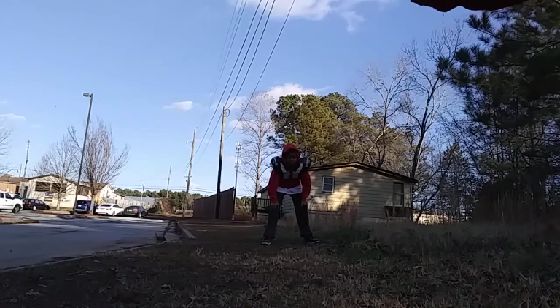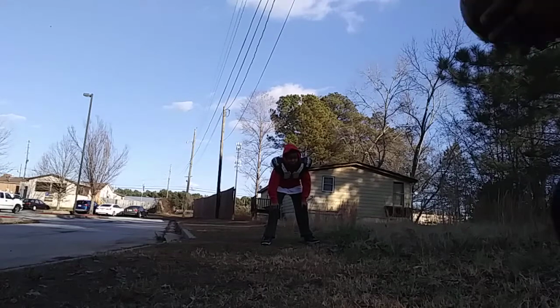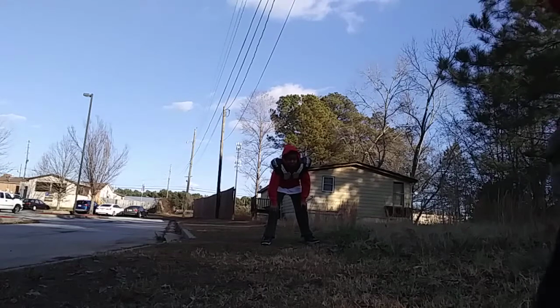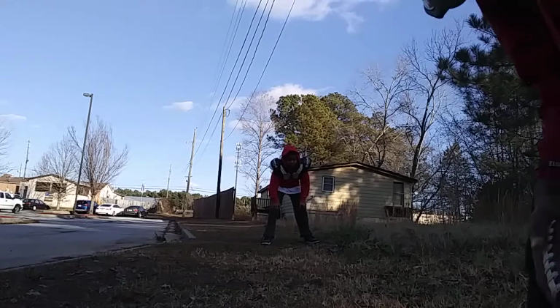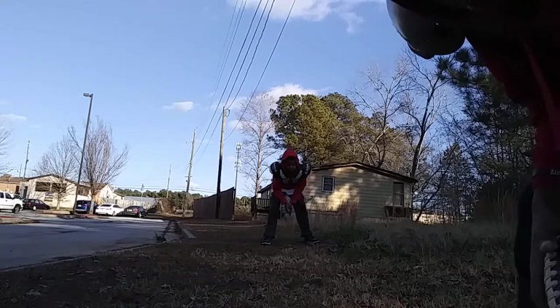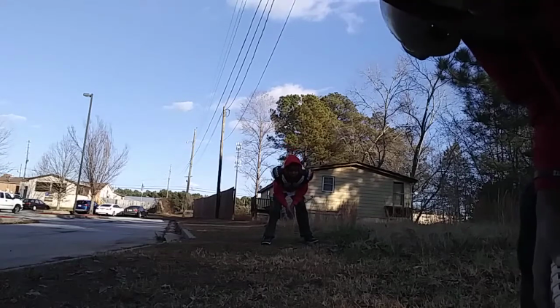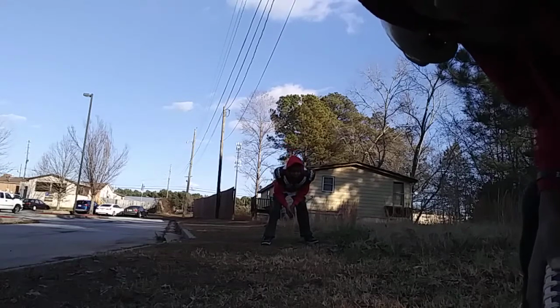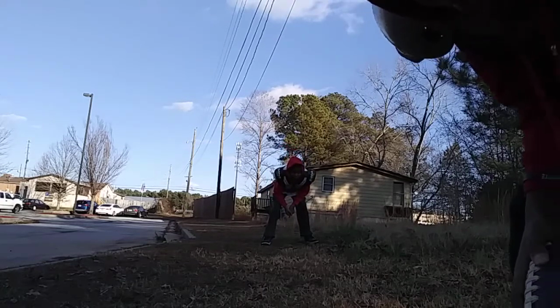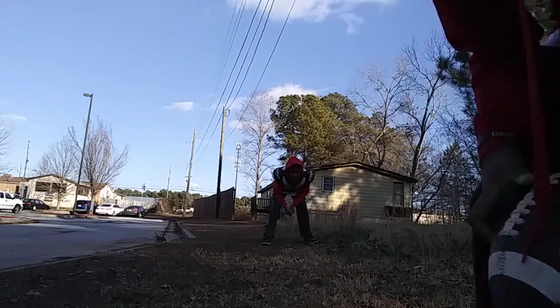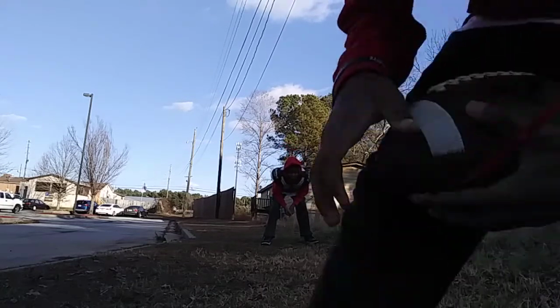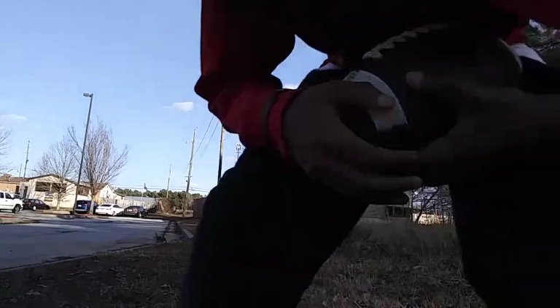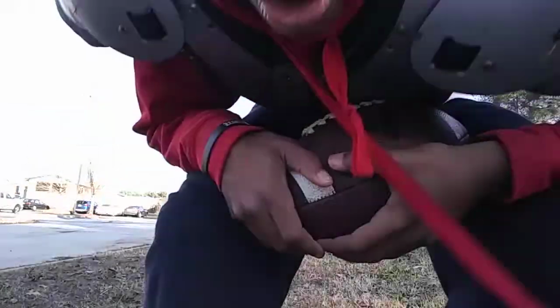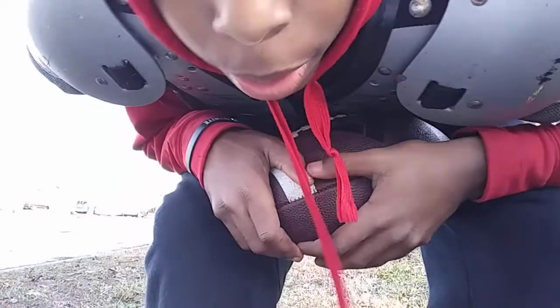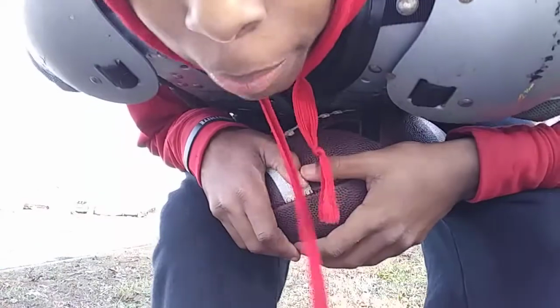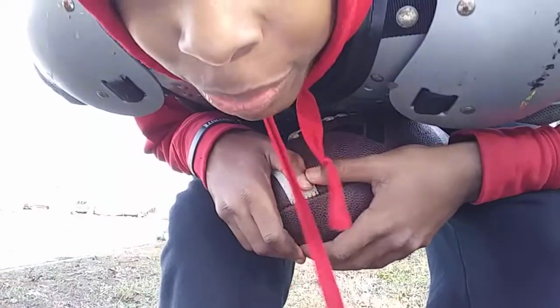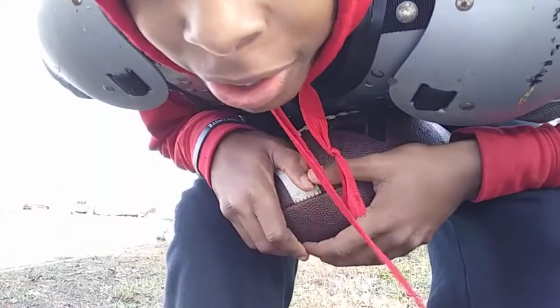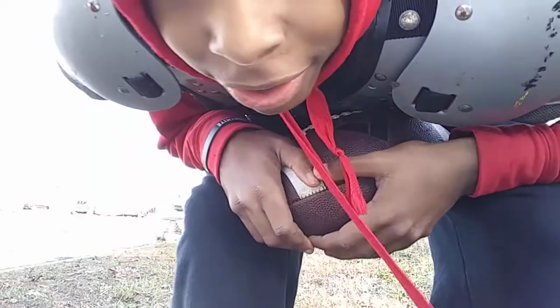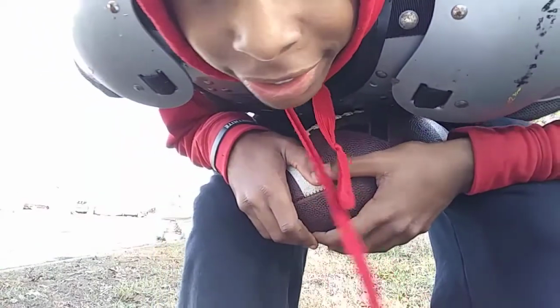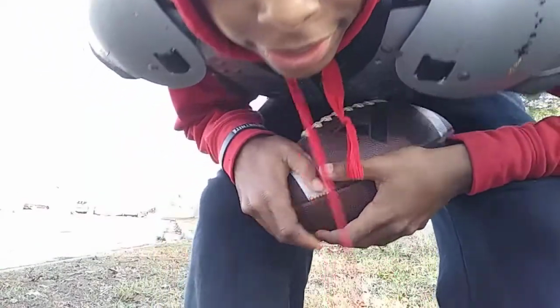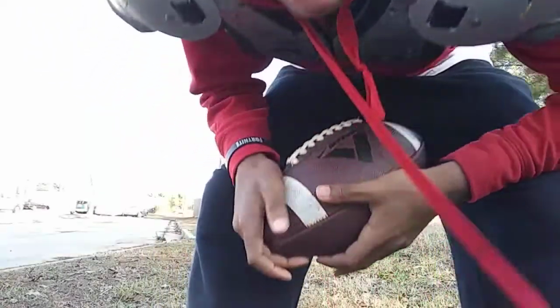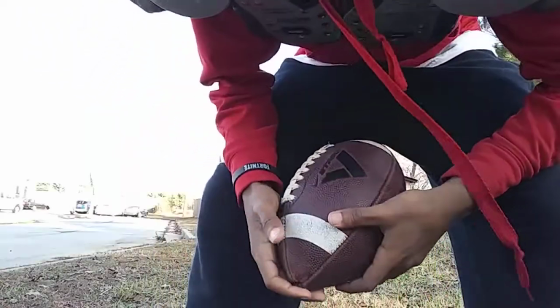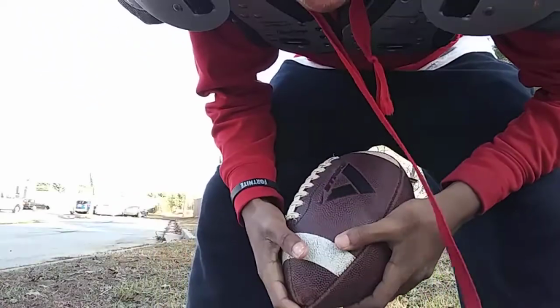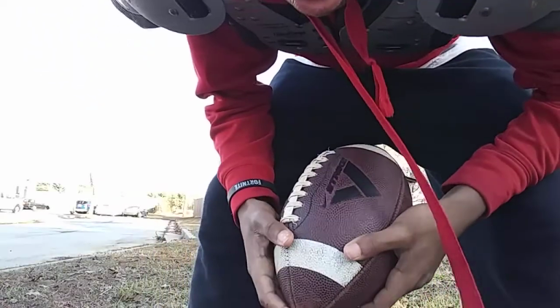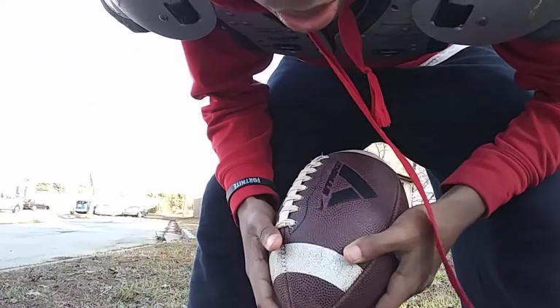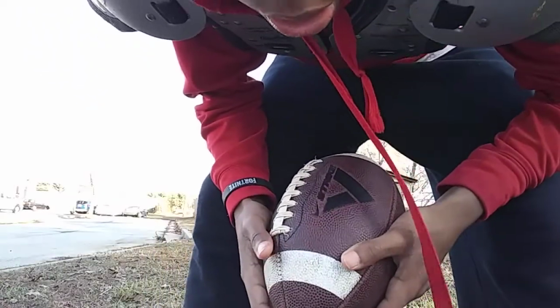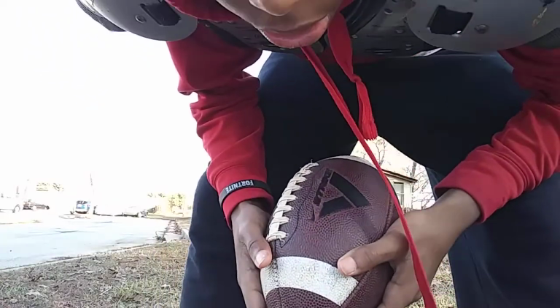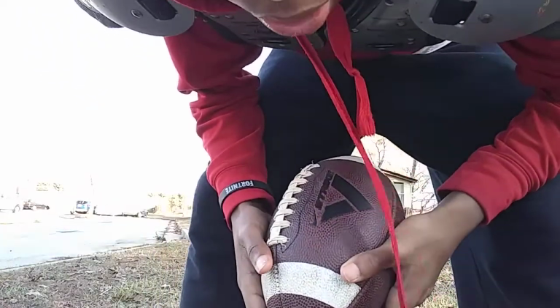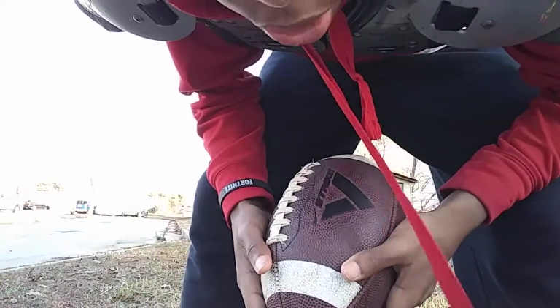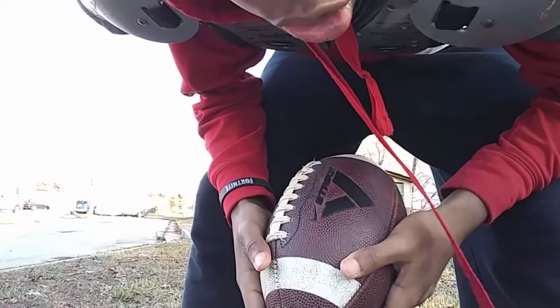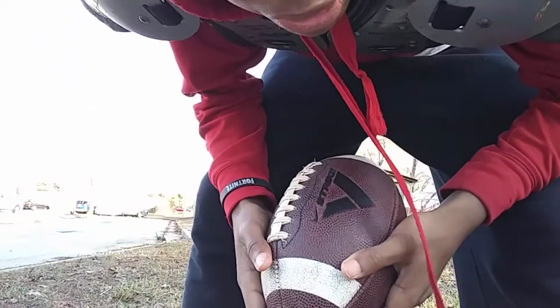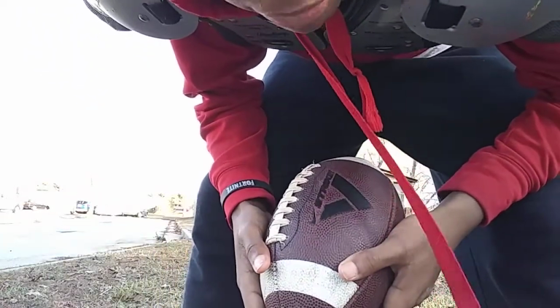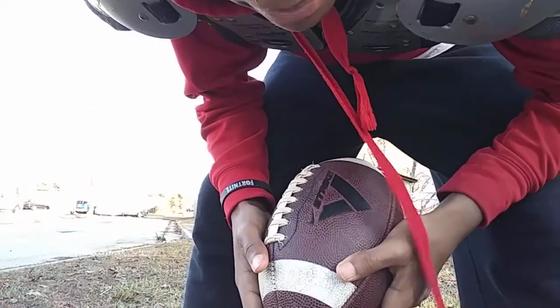Y'all, I'm gonna tell y'all my plan. So what I'm gonna be doing is I'm just gonna go just straight down.